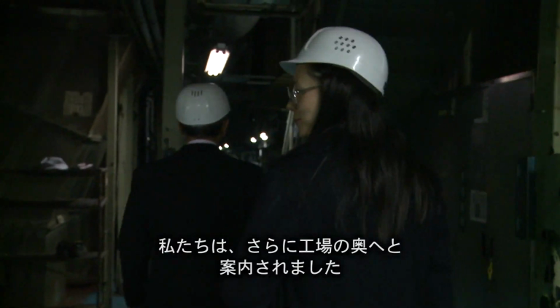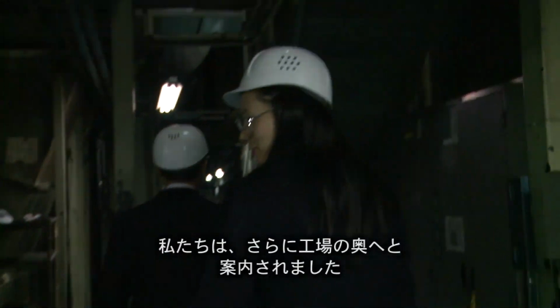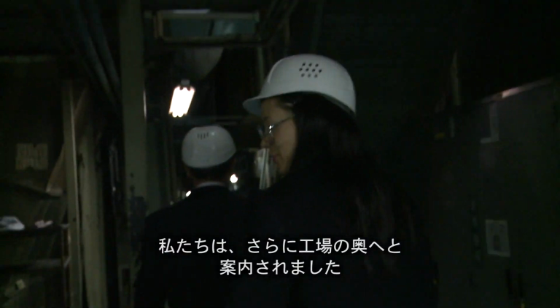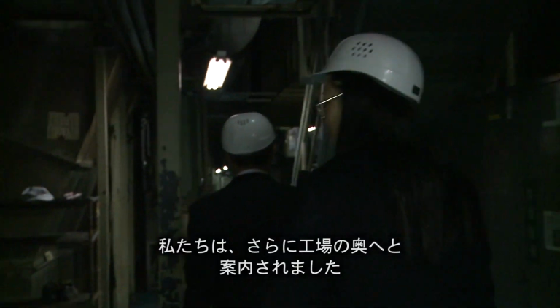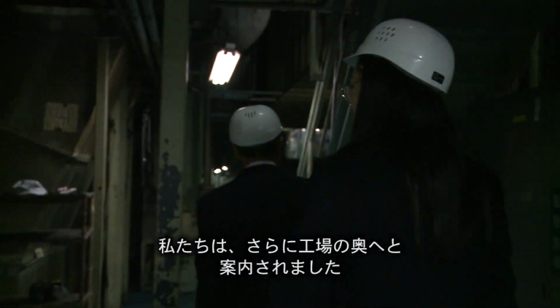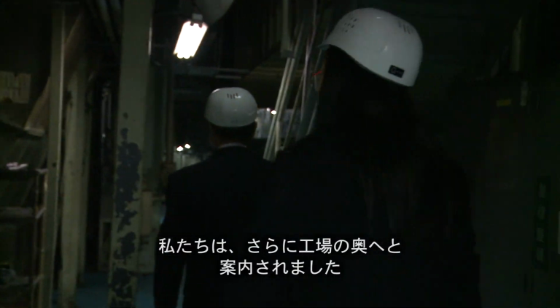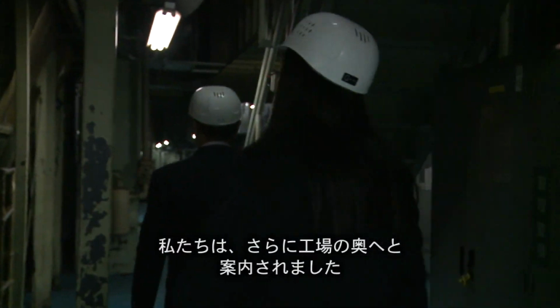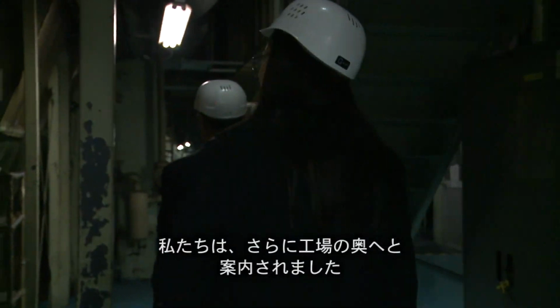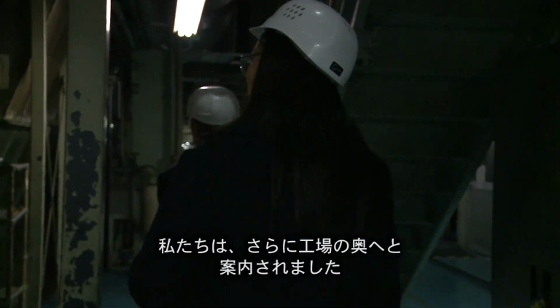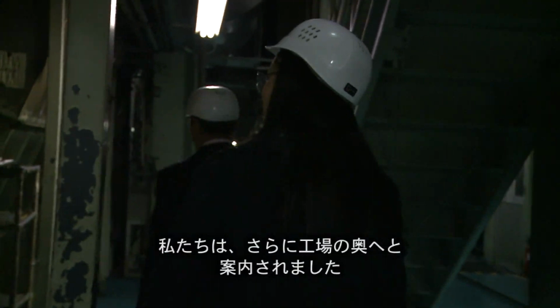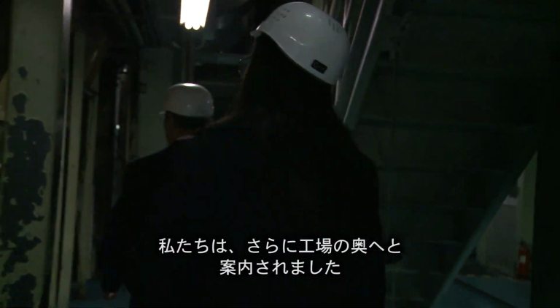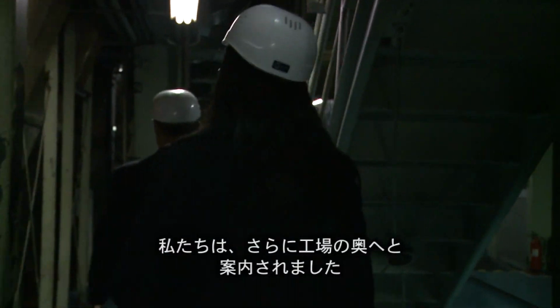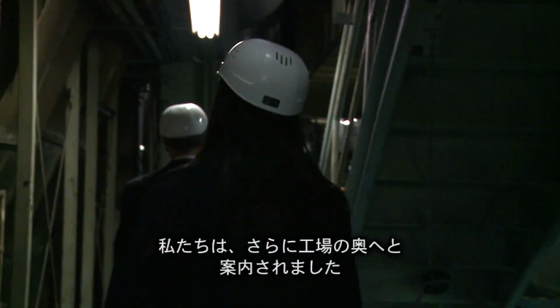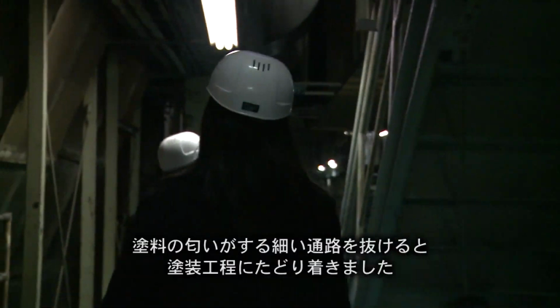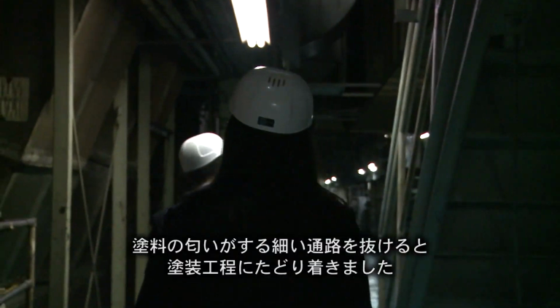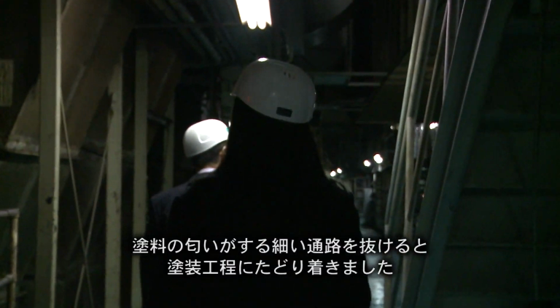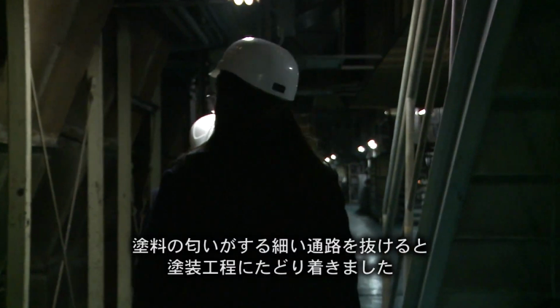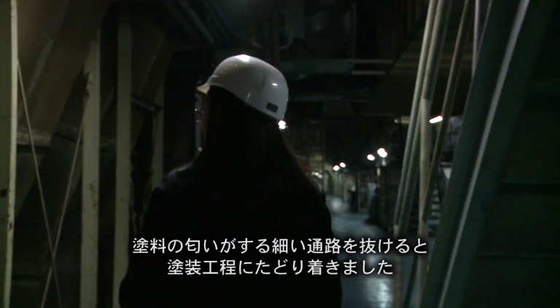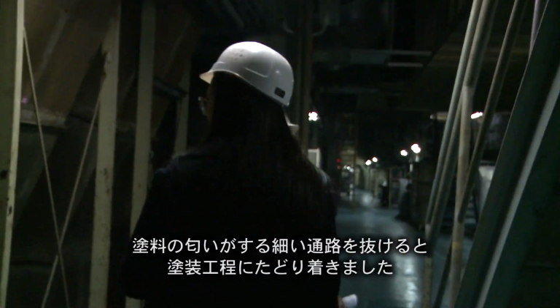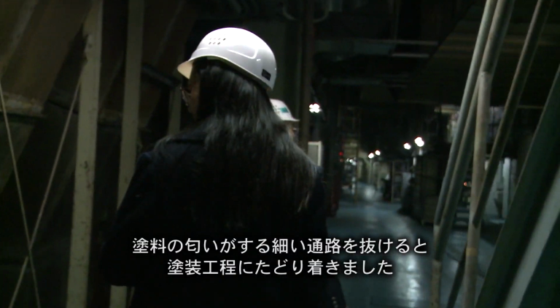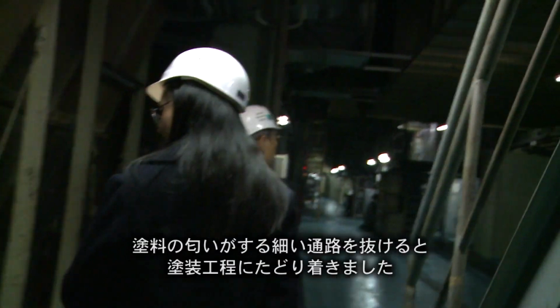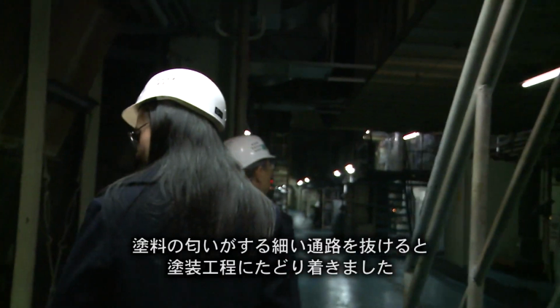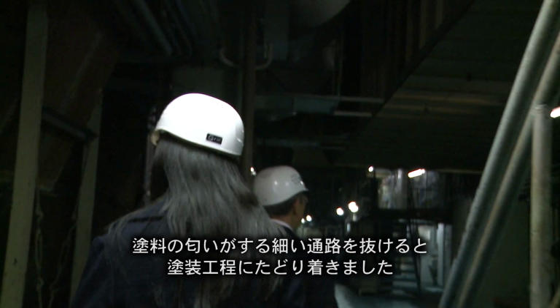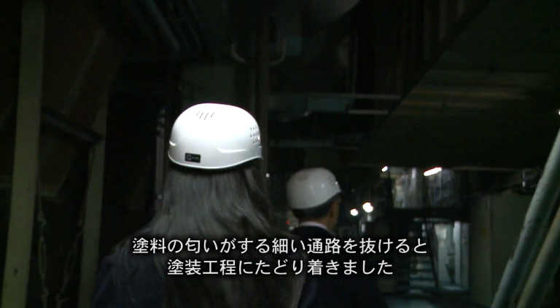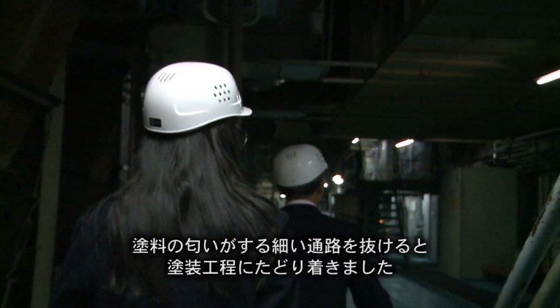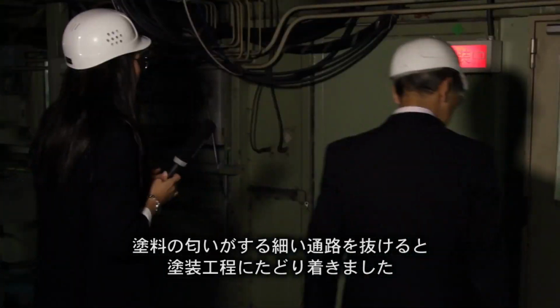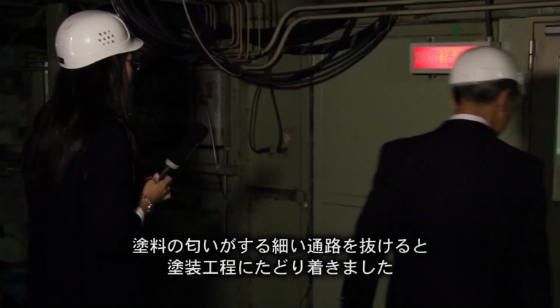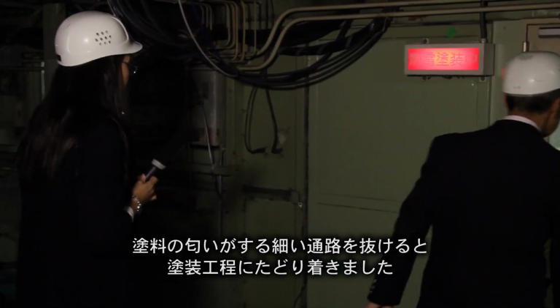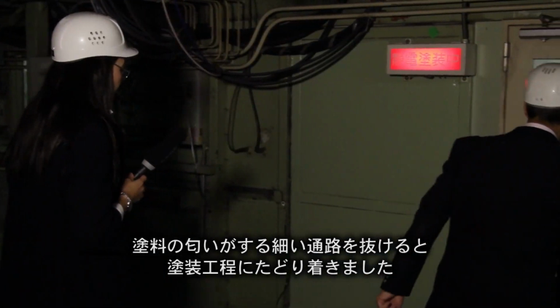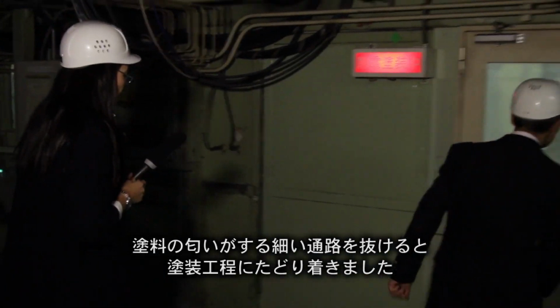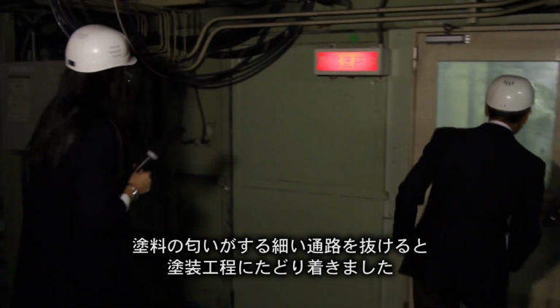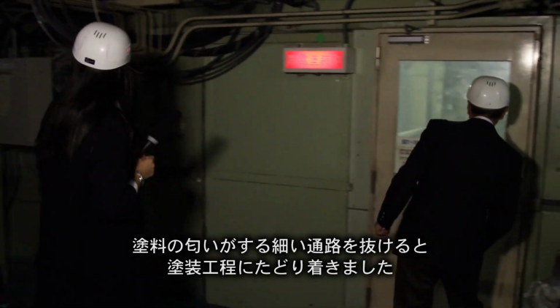Yamamoto leads us to the depths of the factory, through the dark and narrow paths filled with the smell of paint fumes, and eventually, the paint shop.